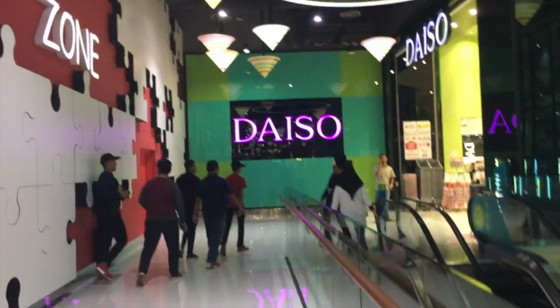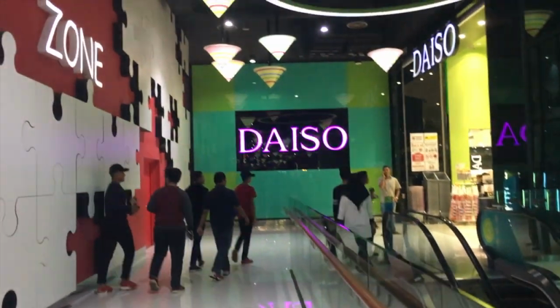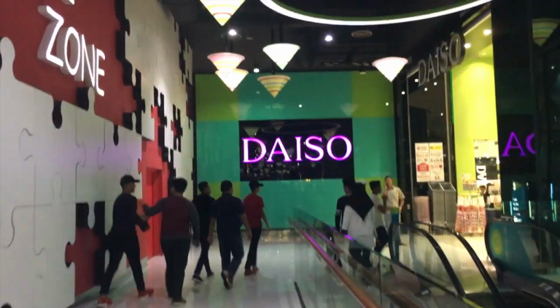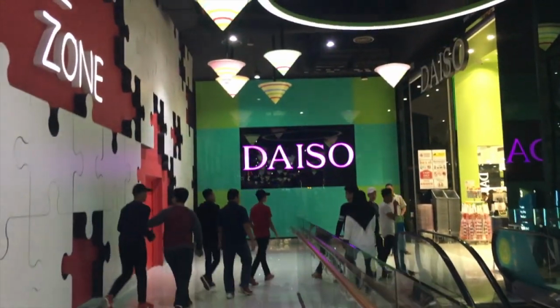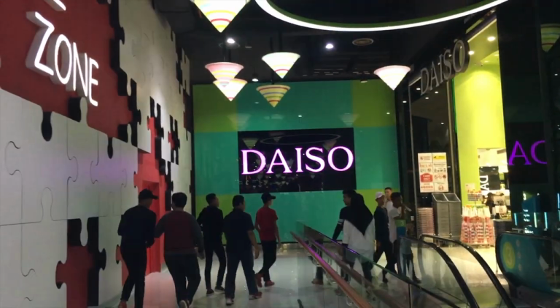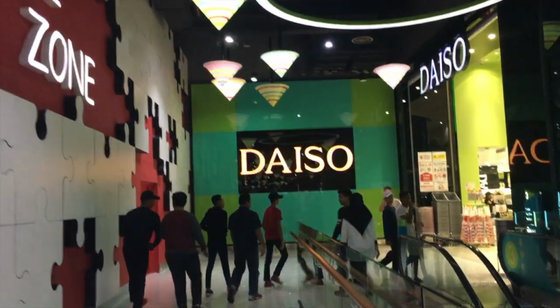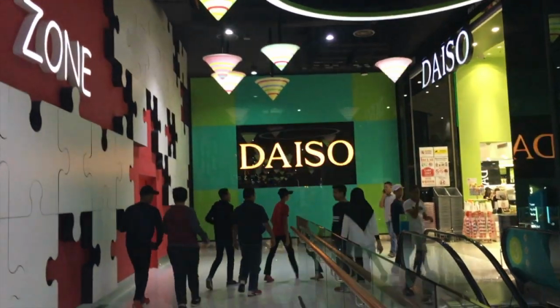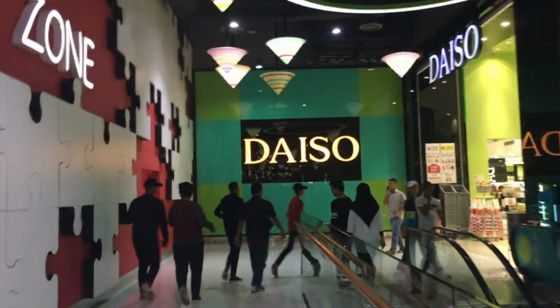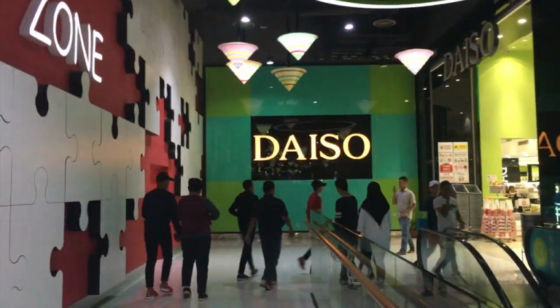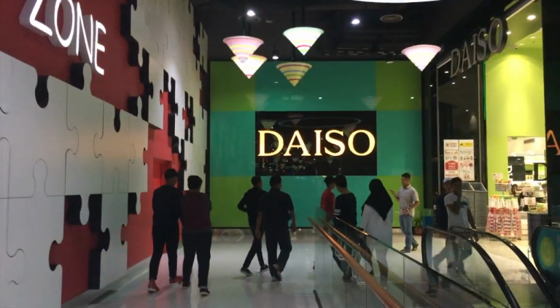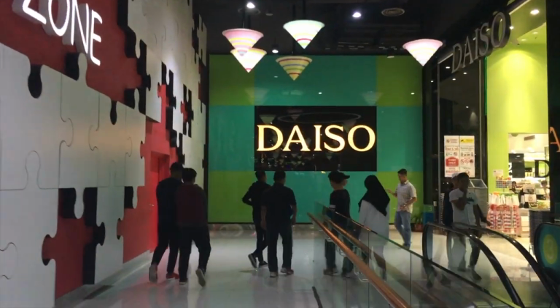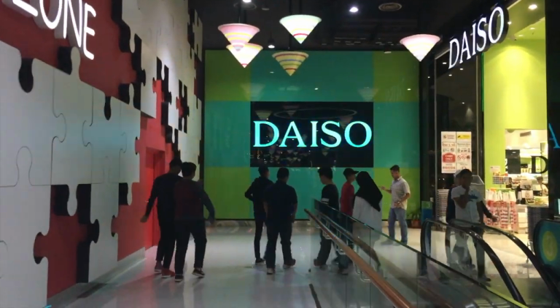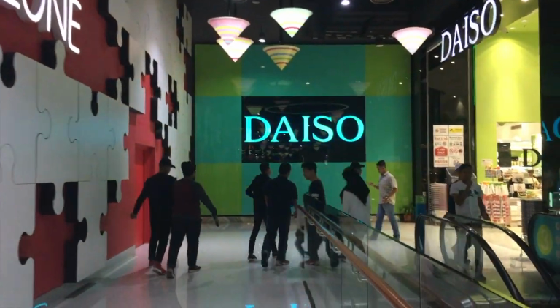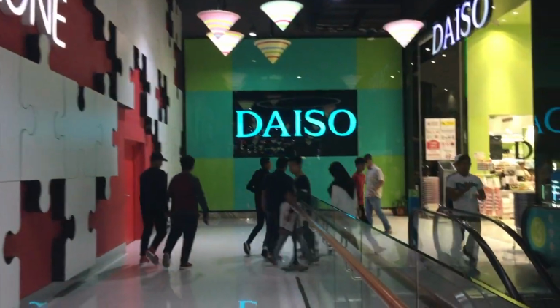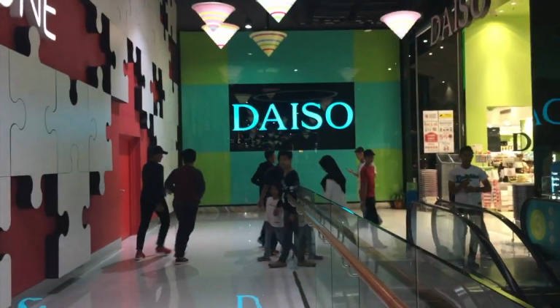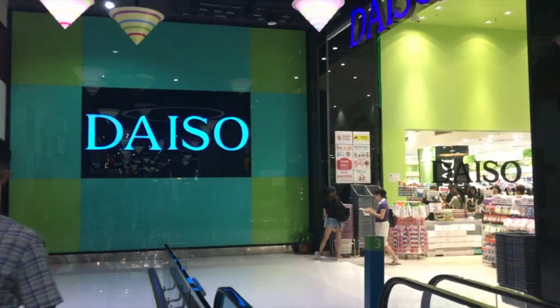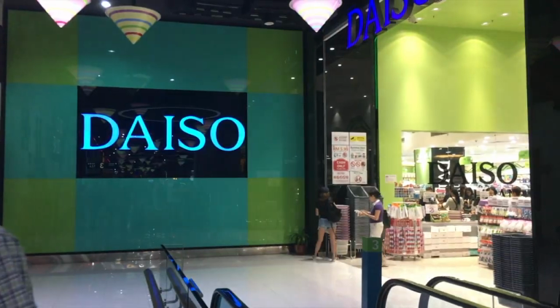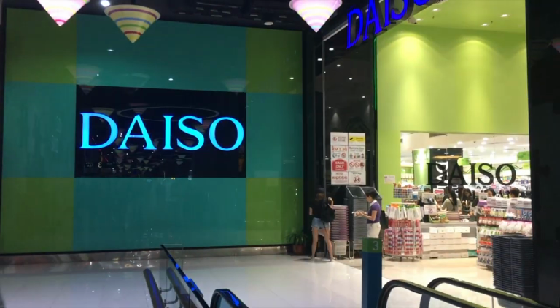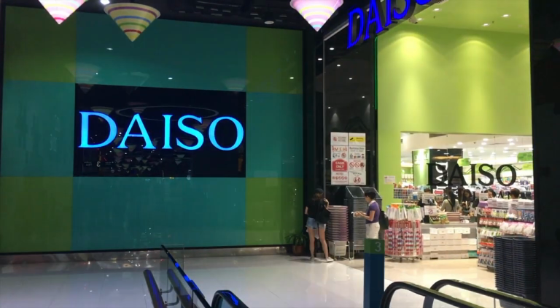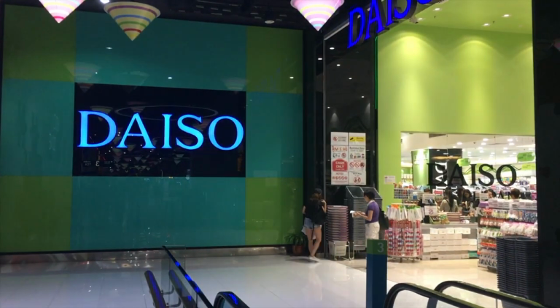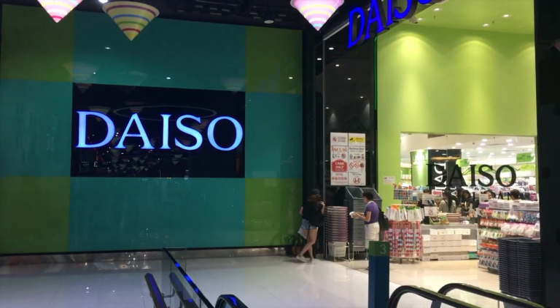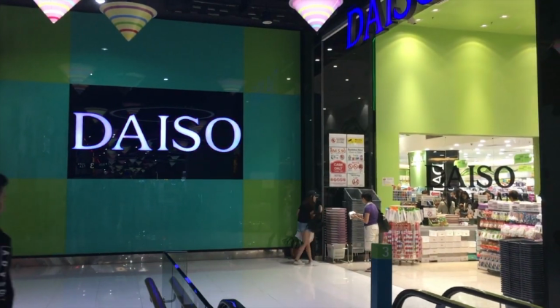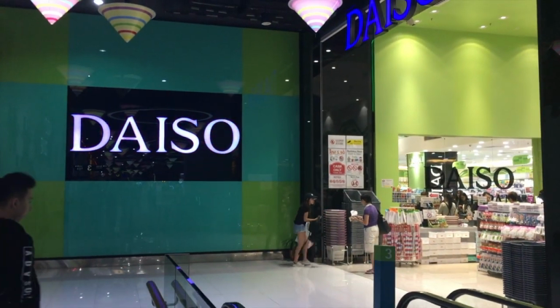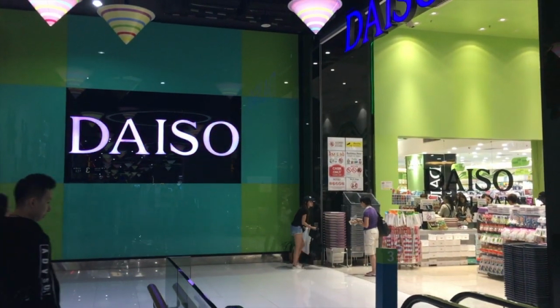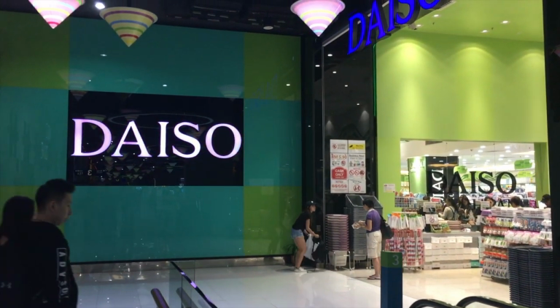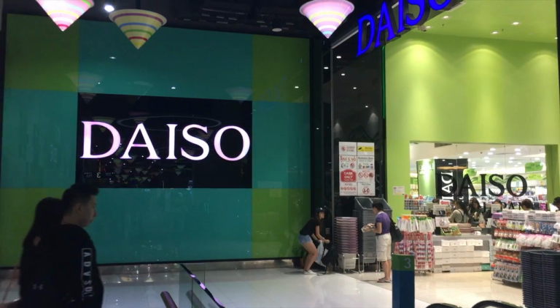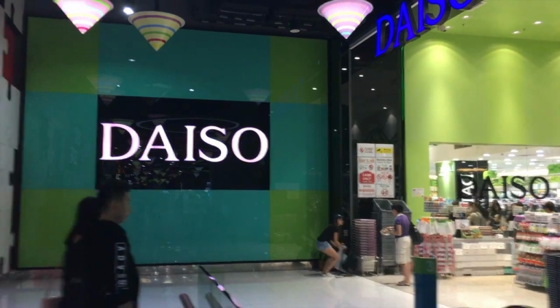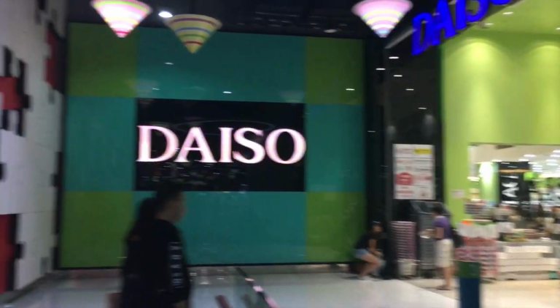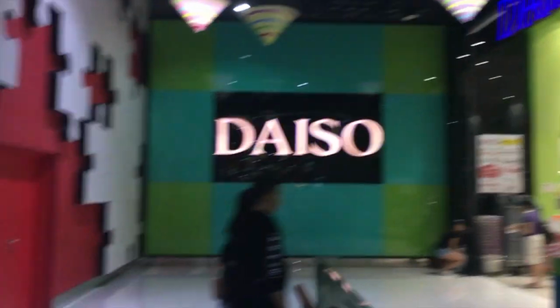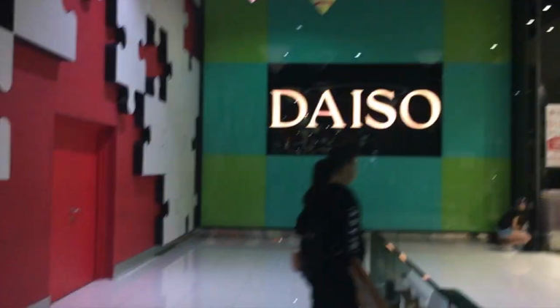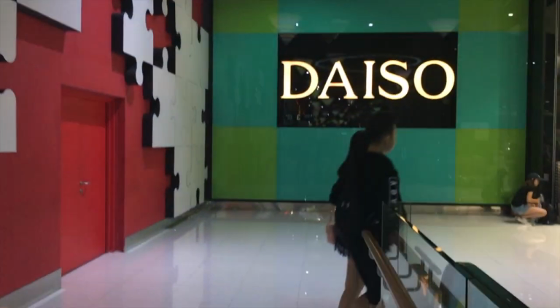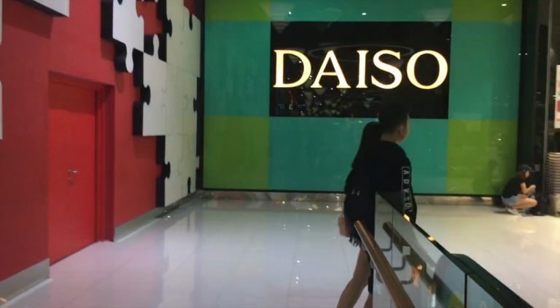Hey guys, welcome back to the channel. I hope you're in the mood for some shopping. So let's go to Daiso today.